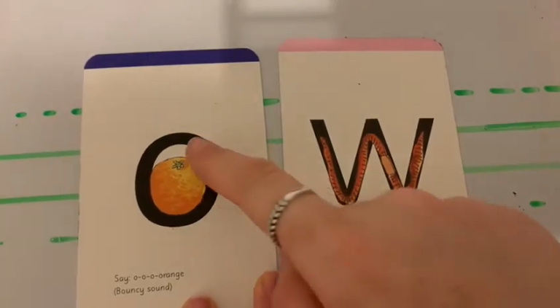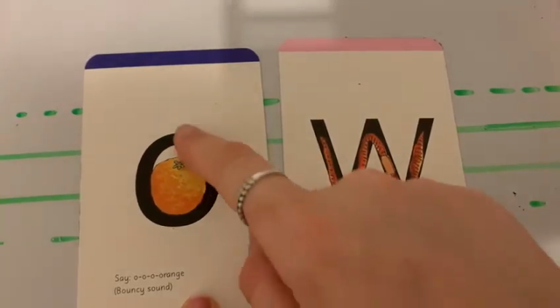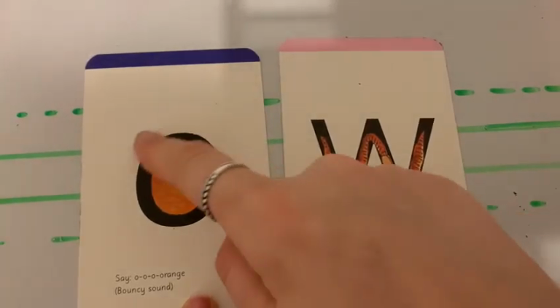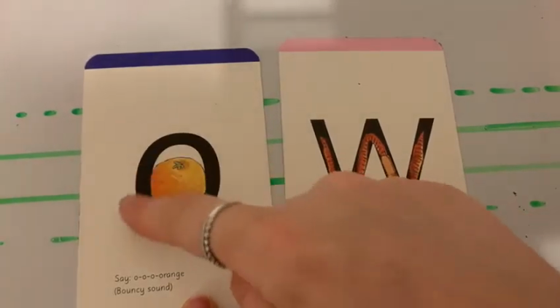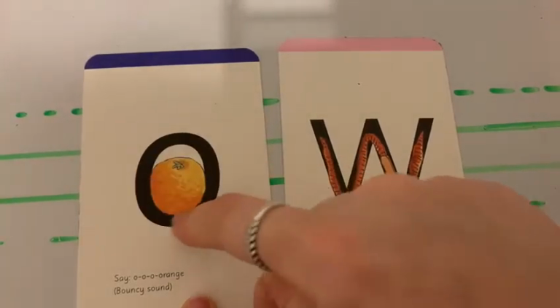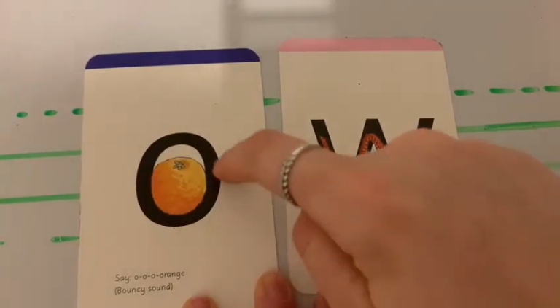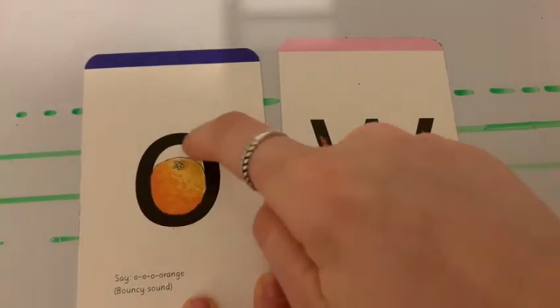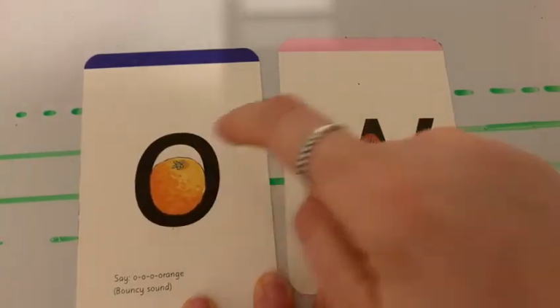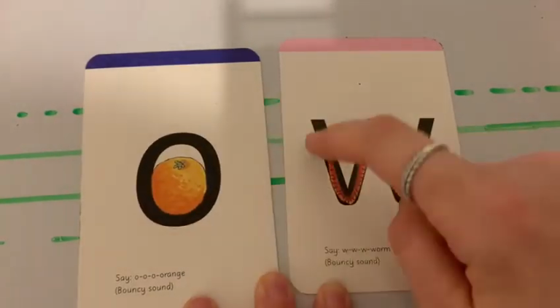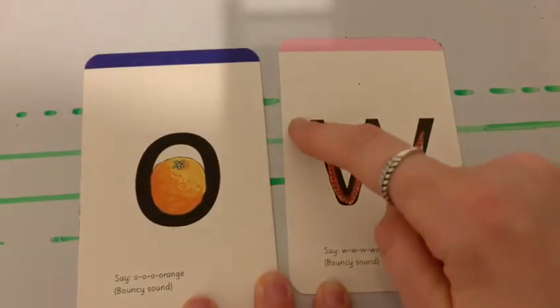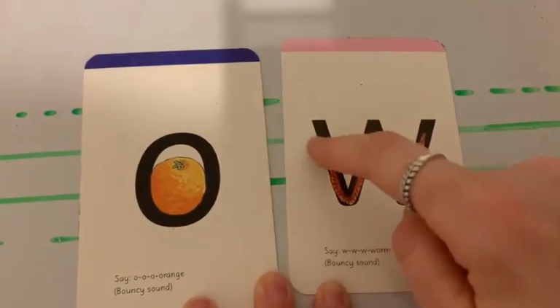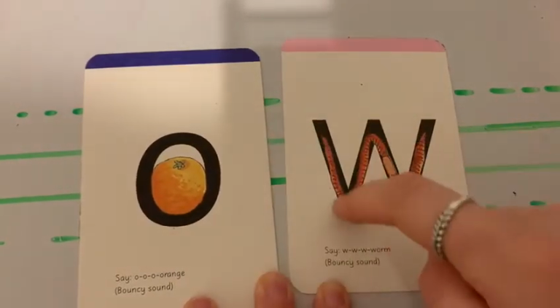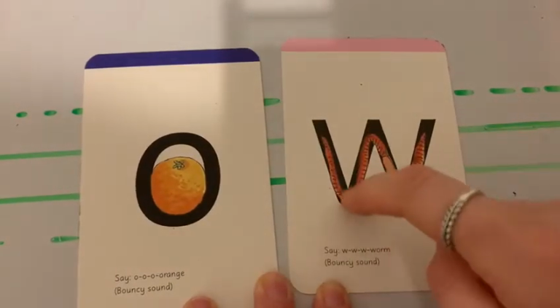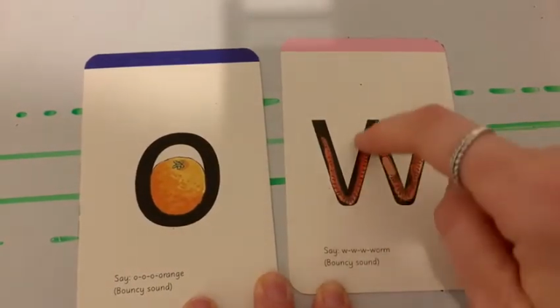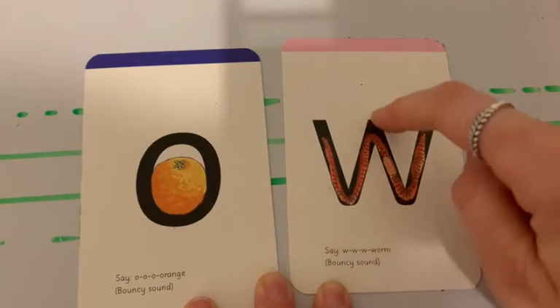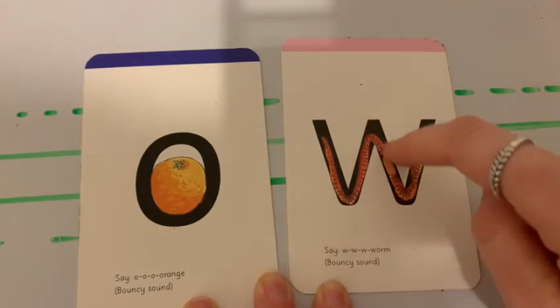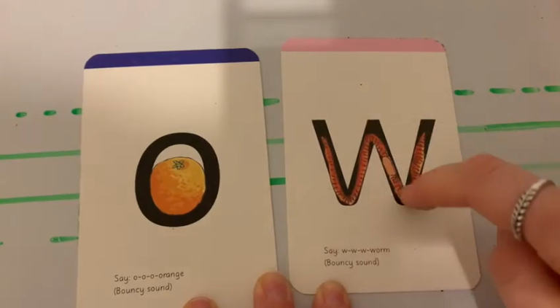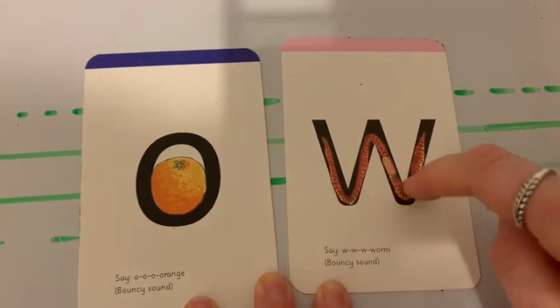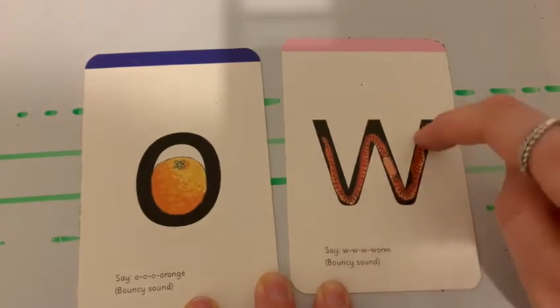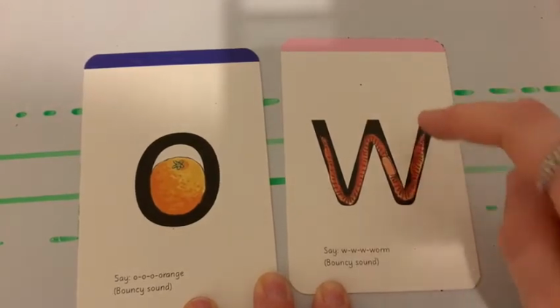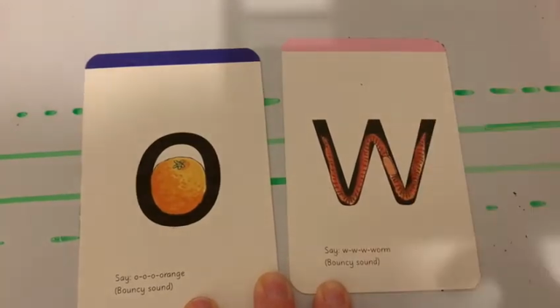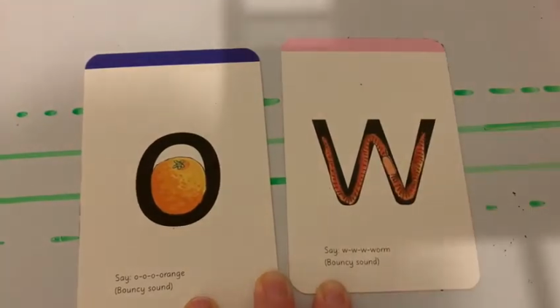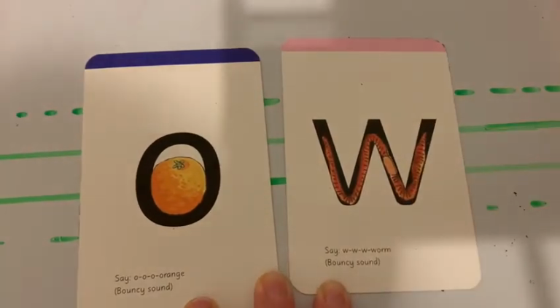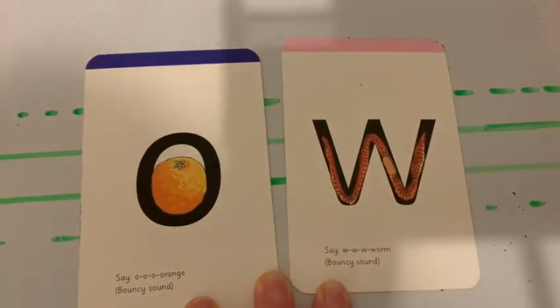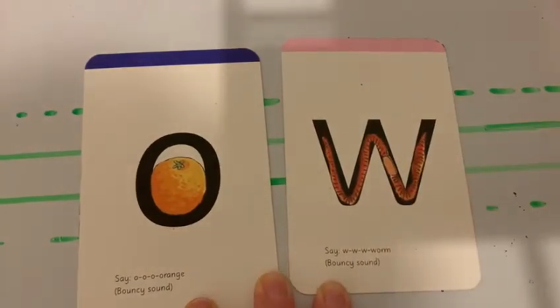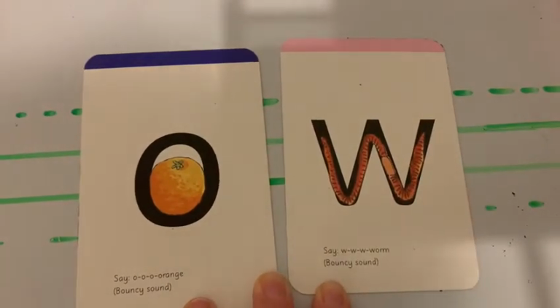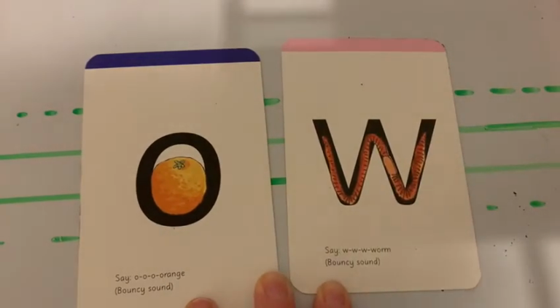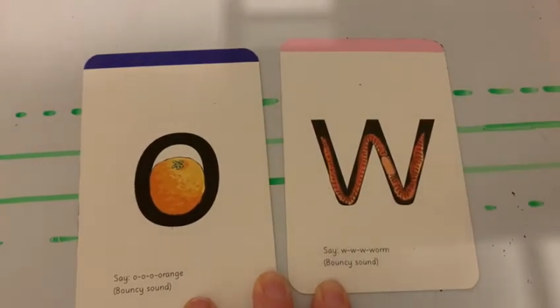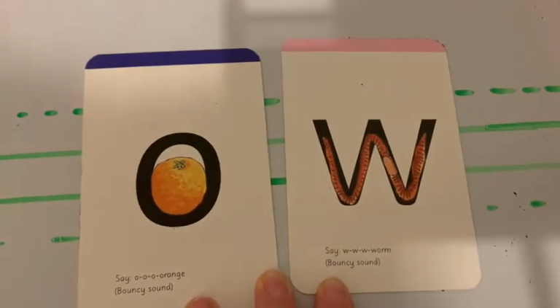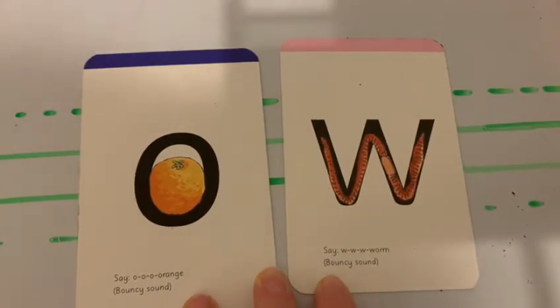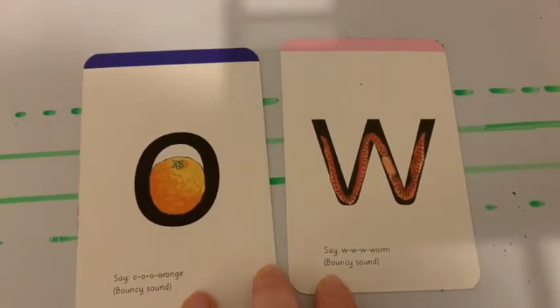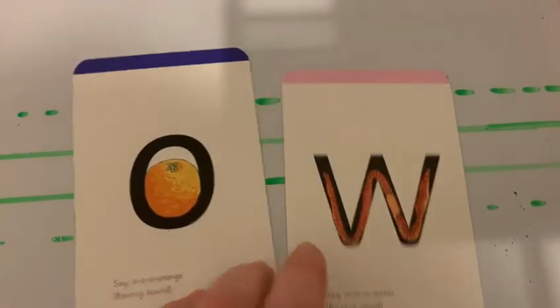Let's try again. All around the orange. Down, up, down, up. Now let's do it on our lines.